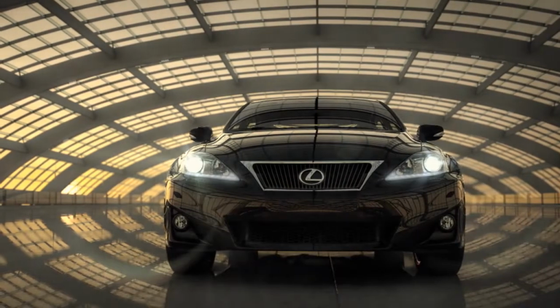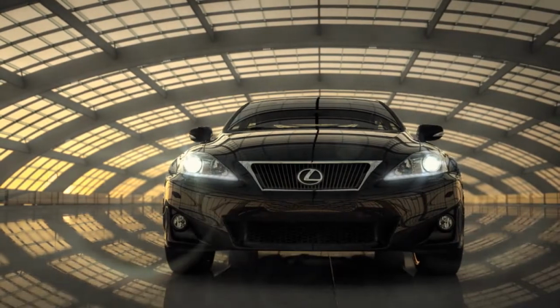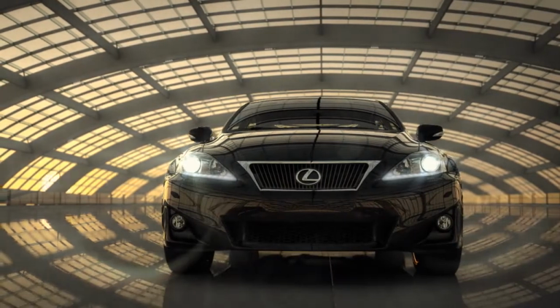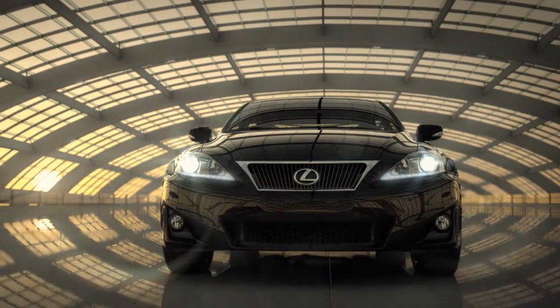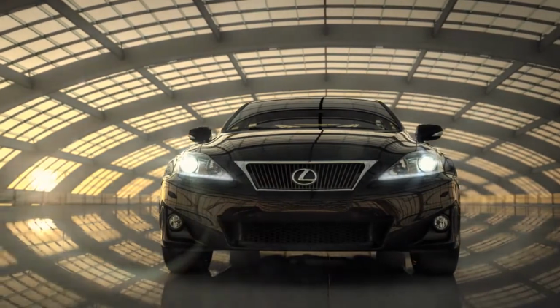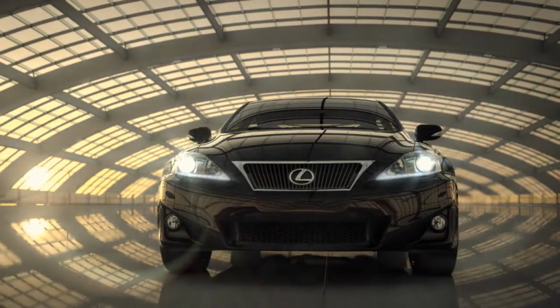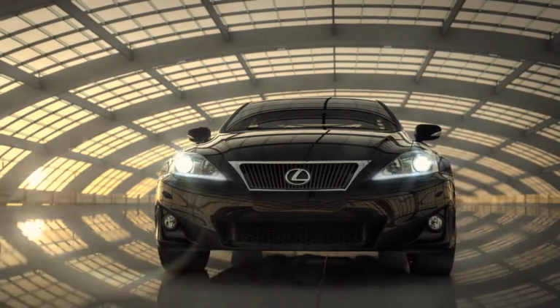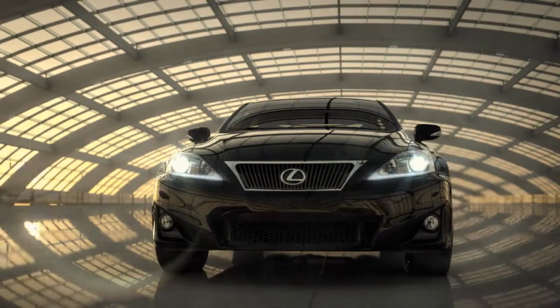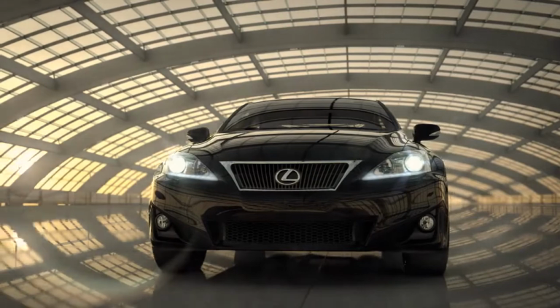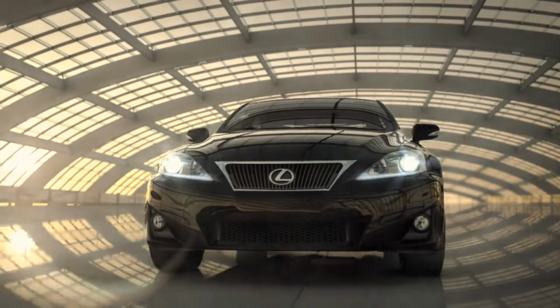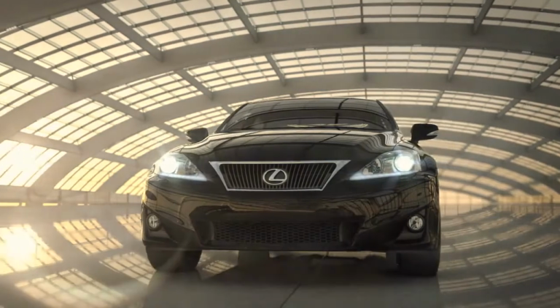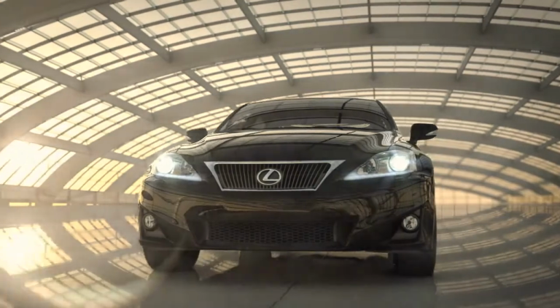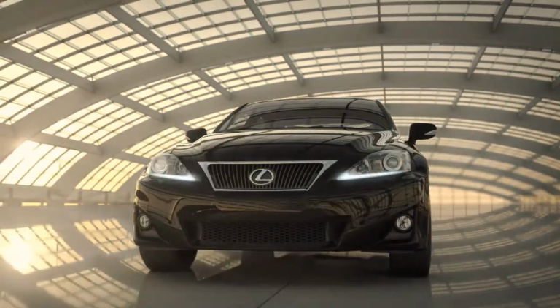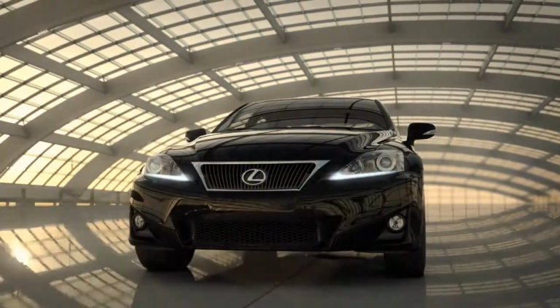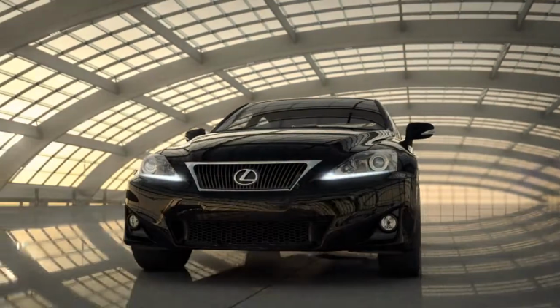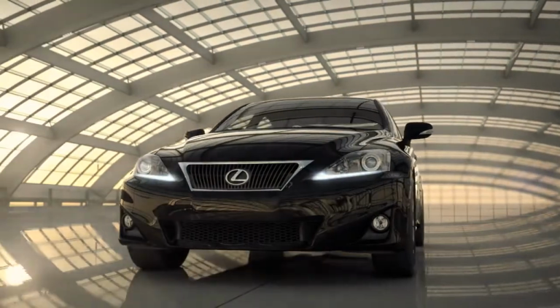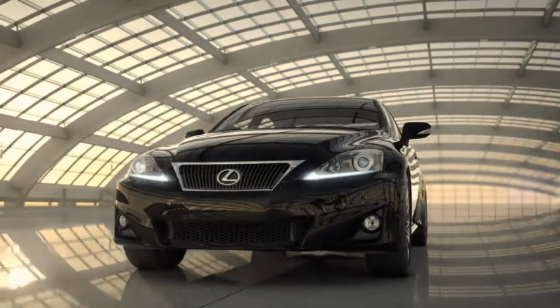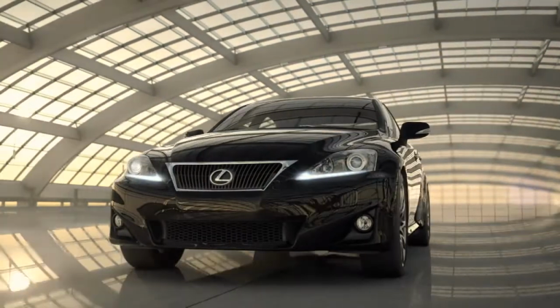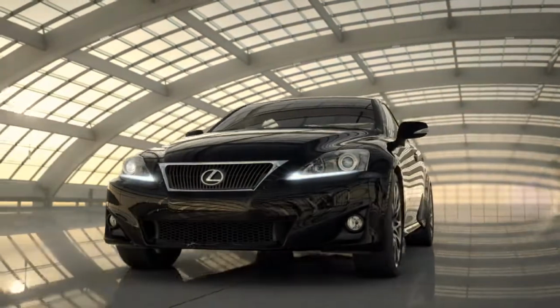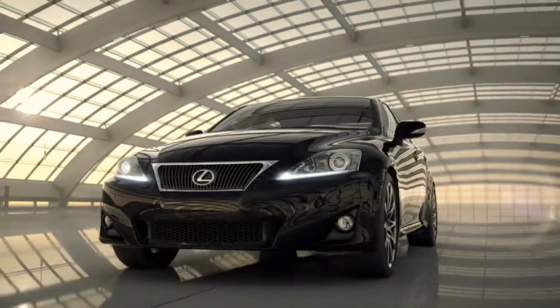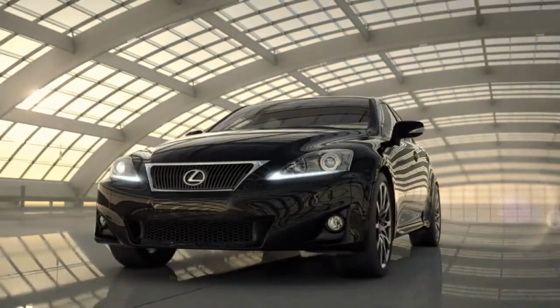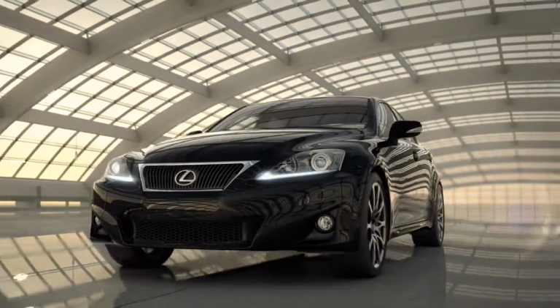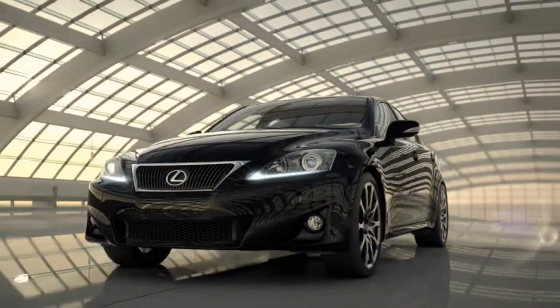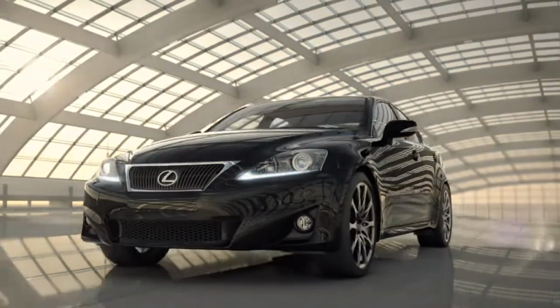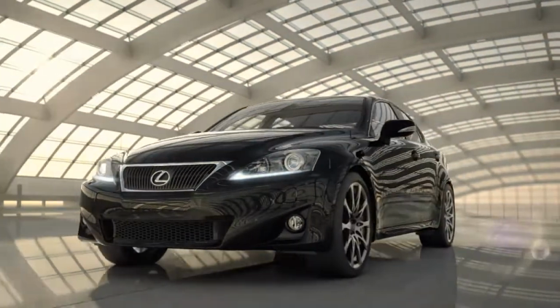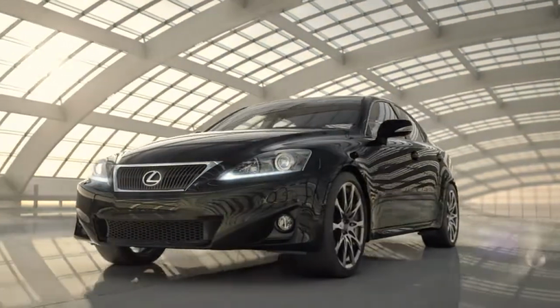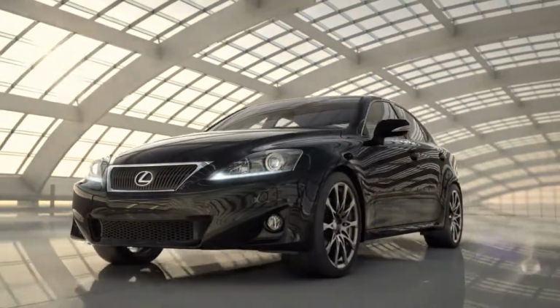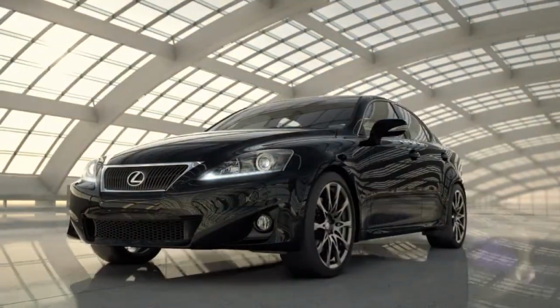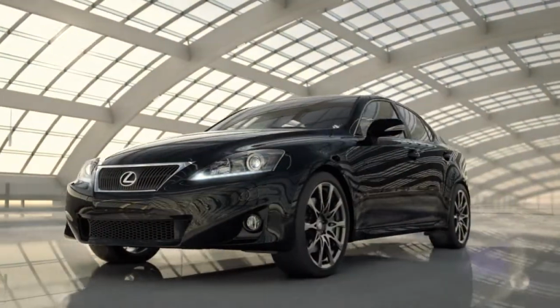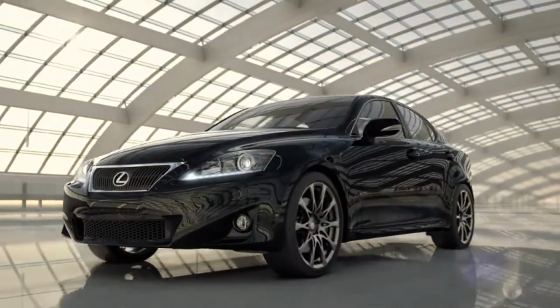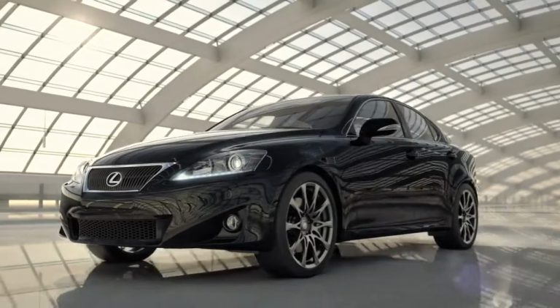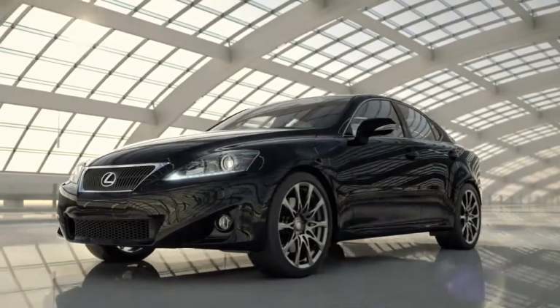The IS350, a high-performance sports sedan engineered to master both mile and millisecond.